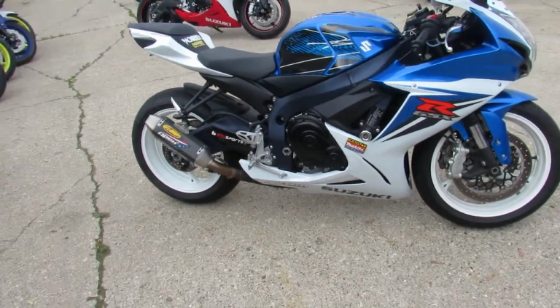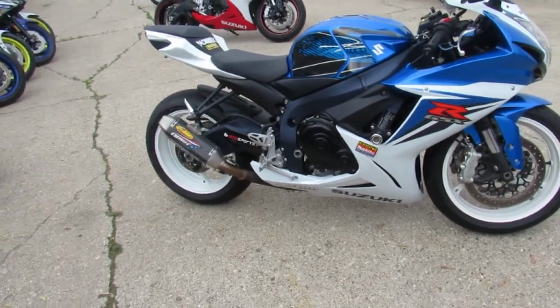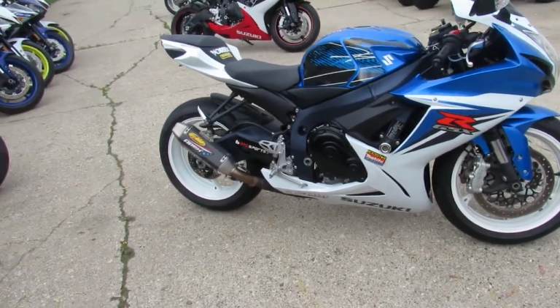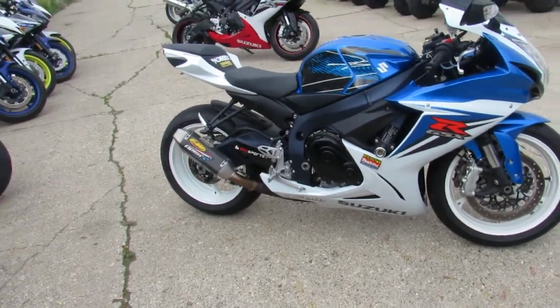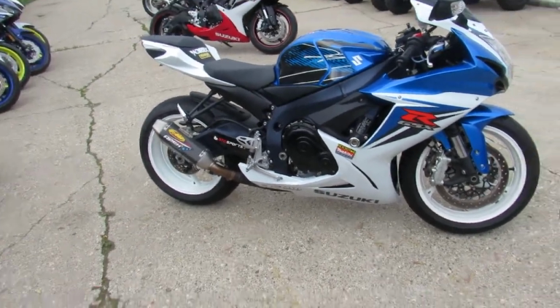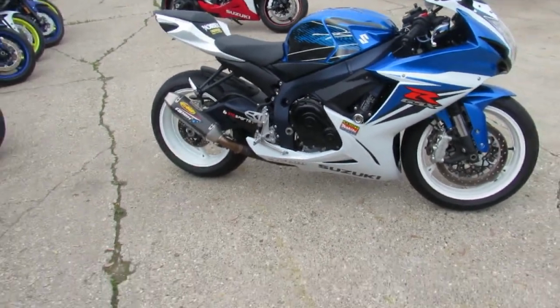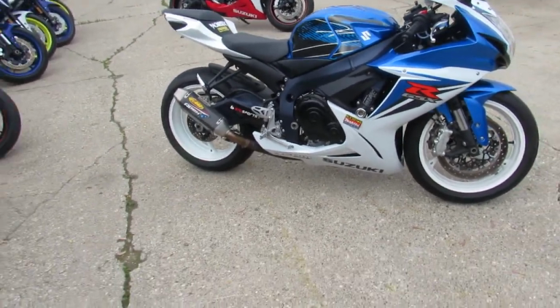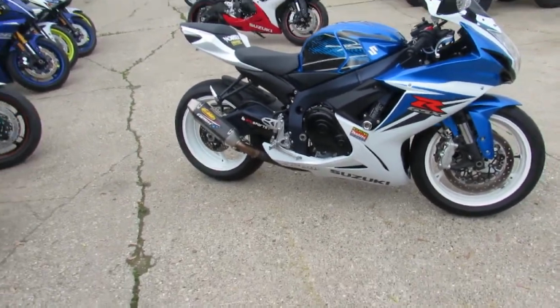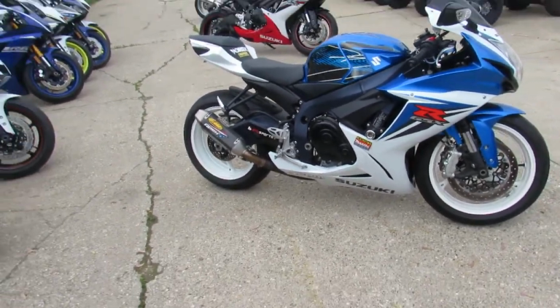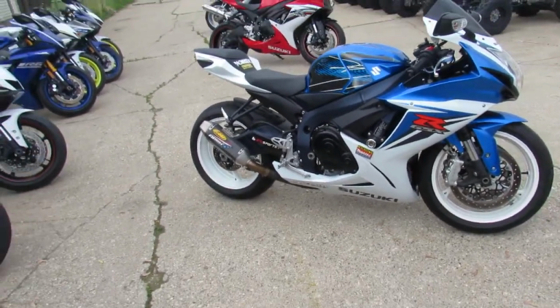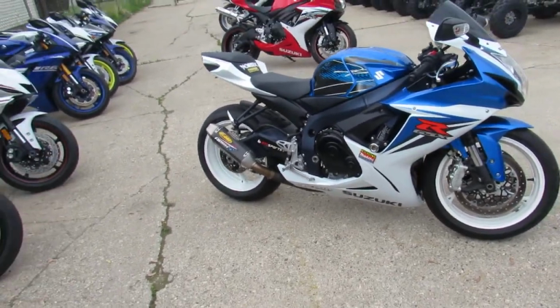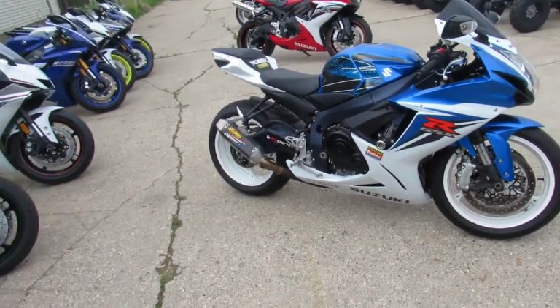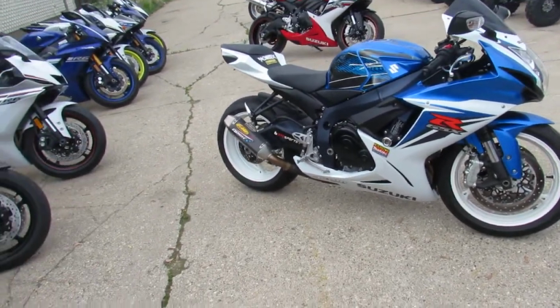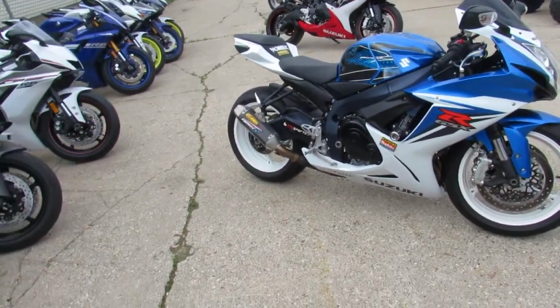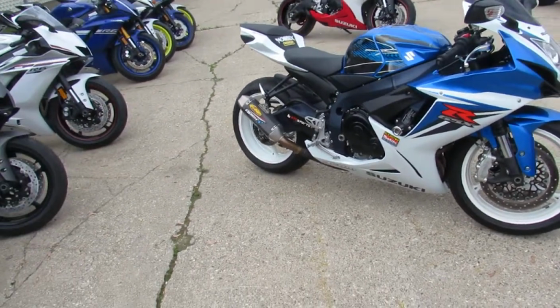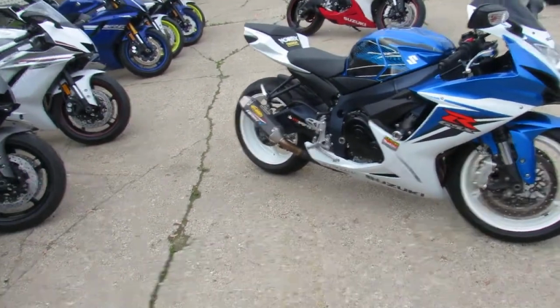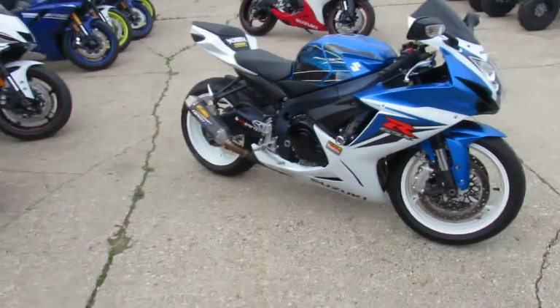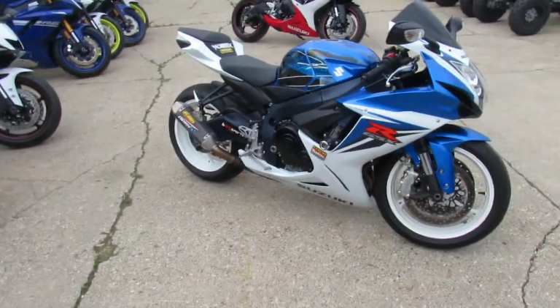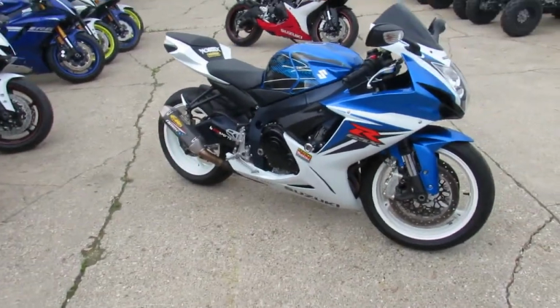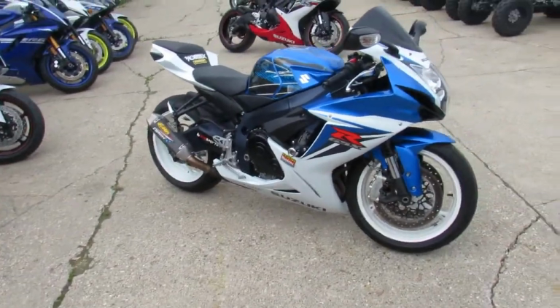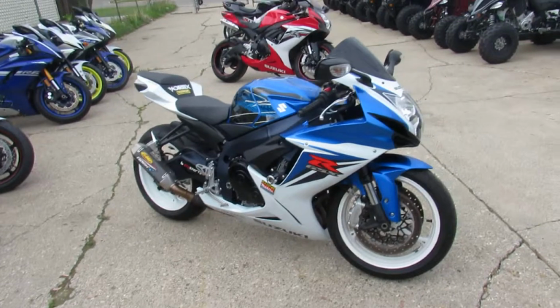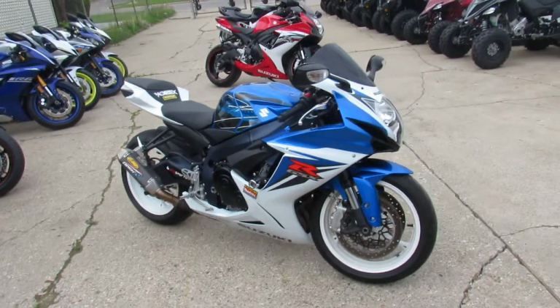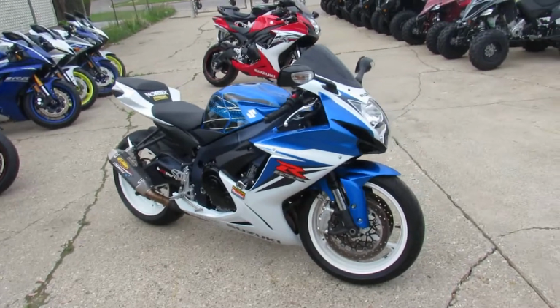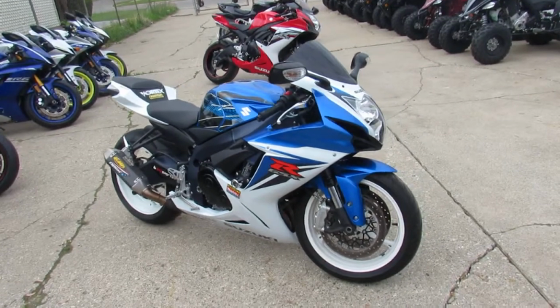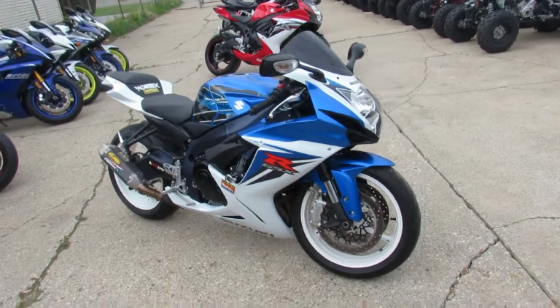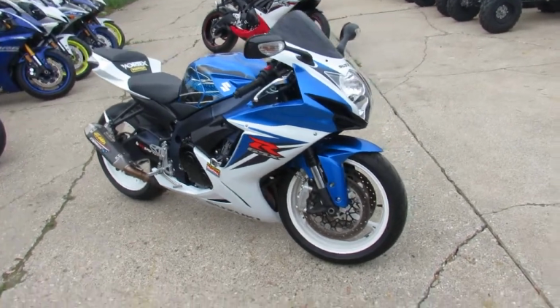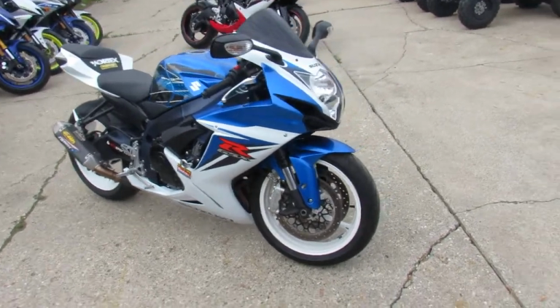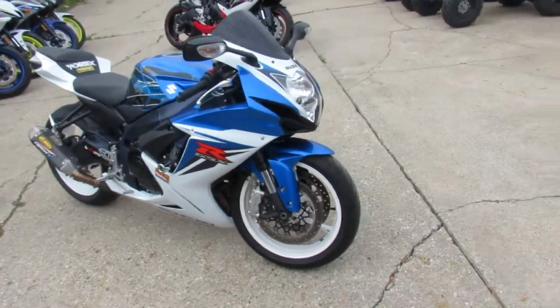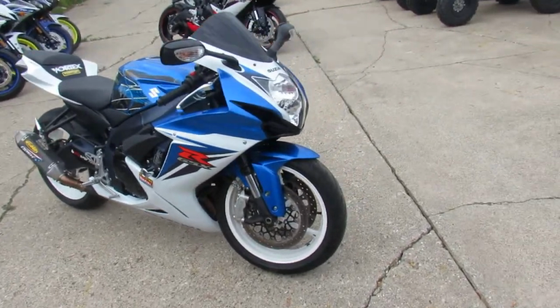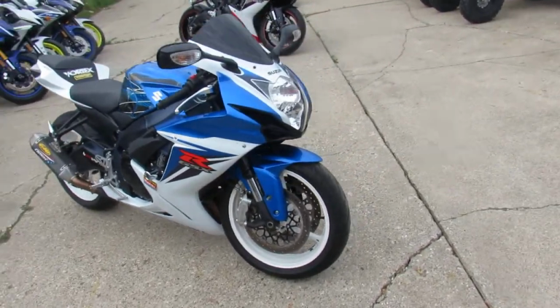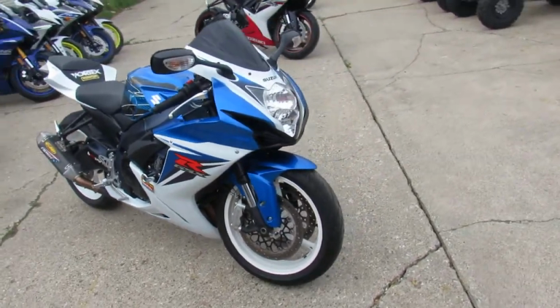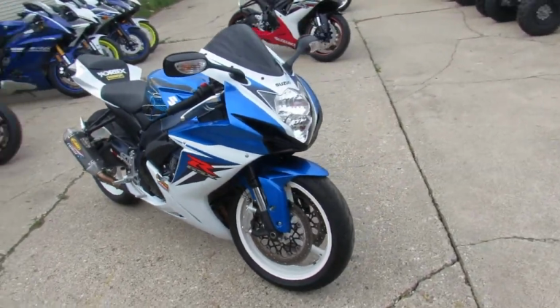It's got frame sliders, rear spindles, and an FMF carbon fiber exhaust, which sounds great on these Gixxers.